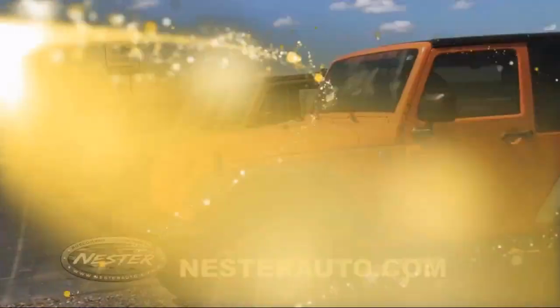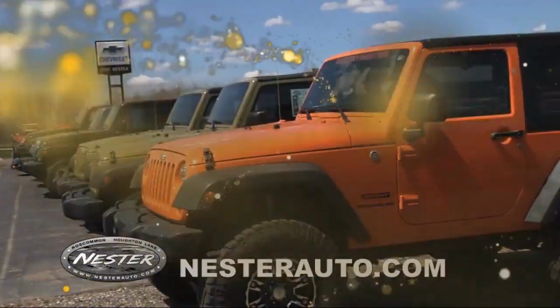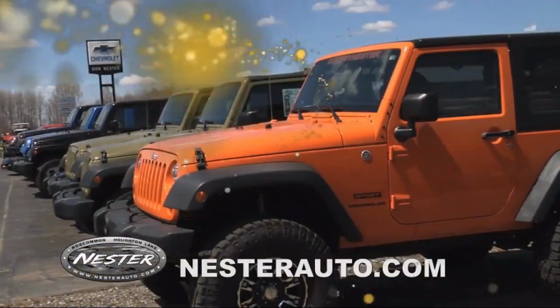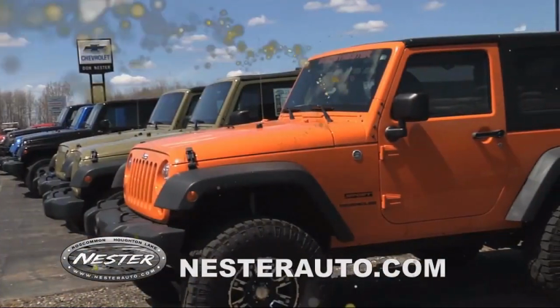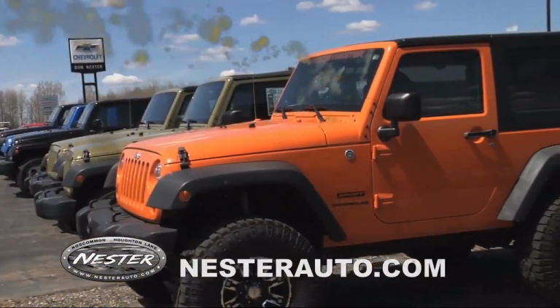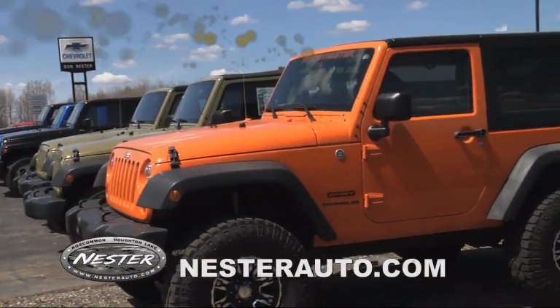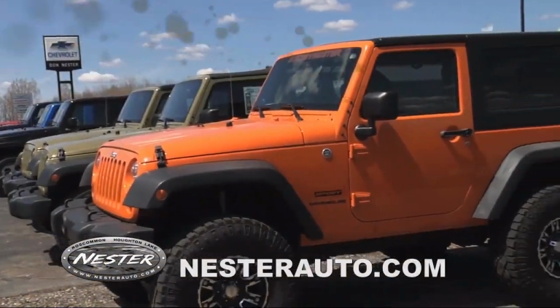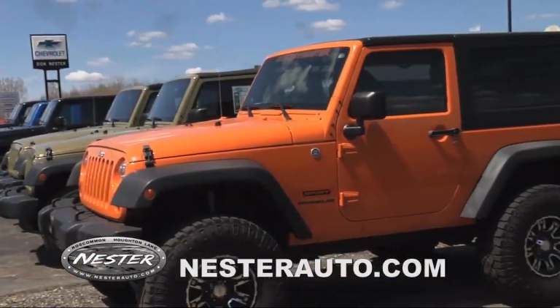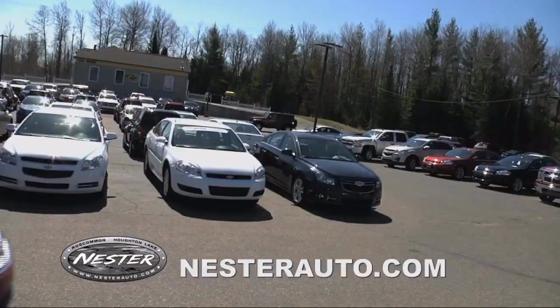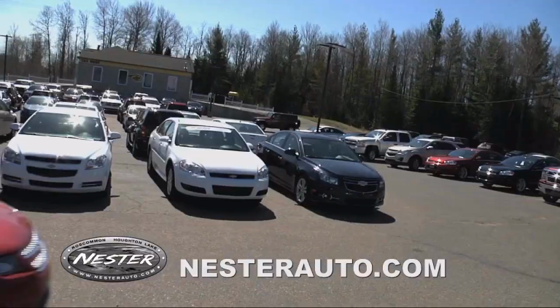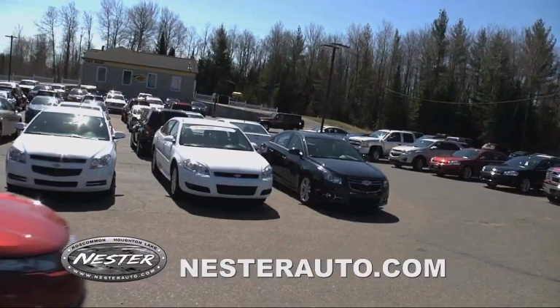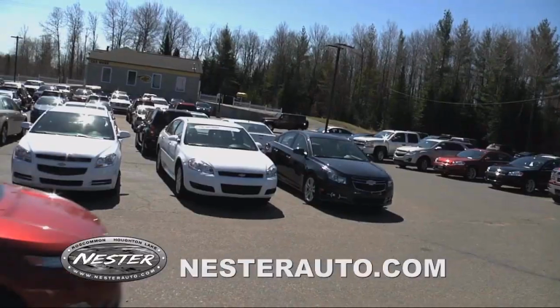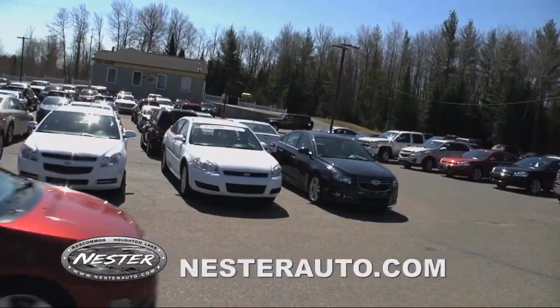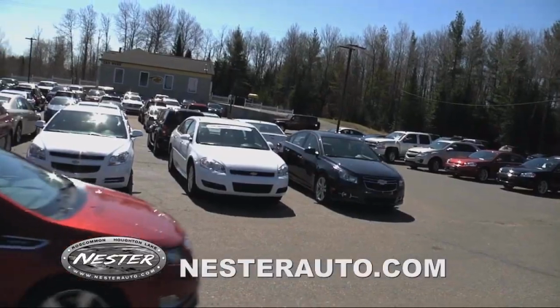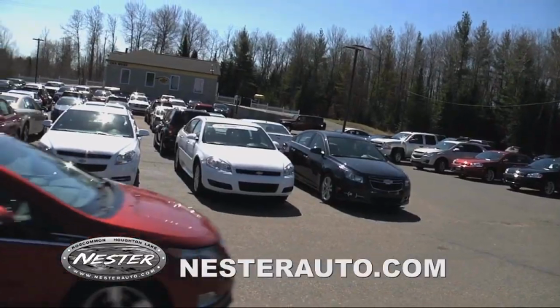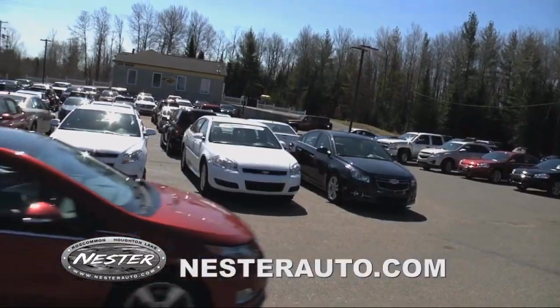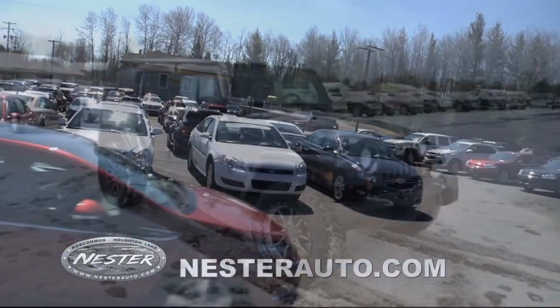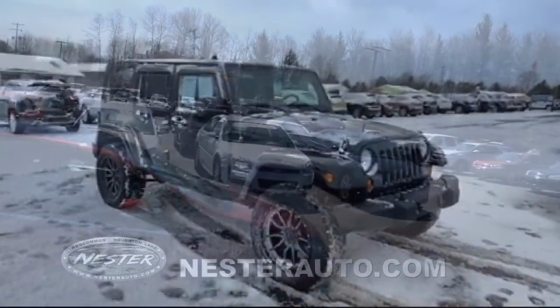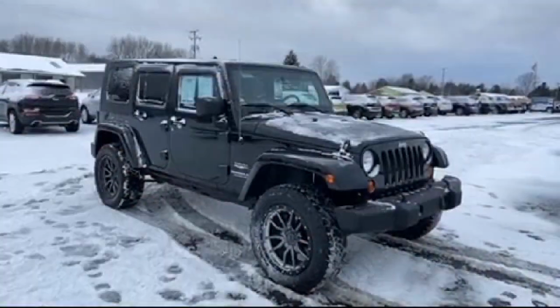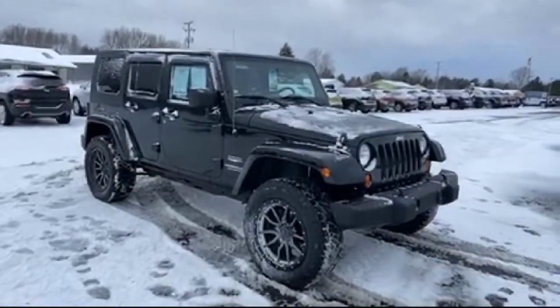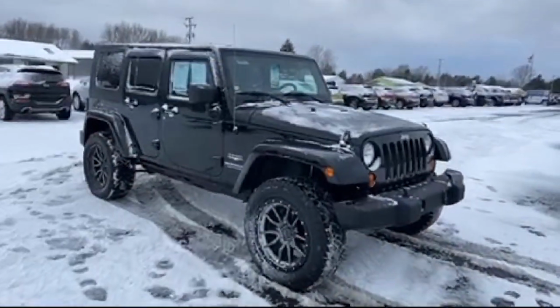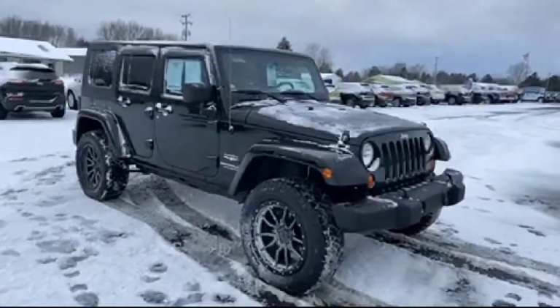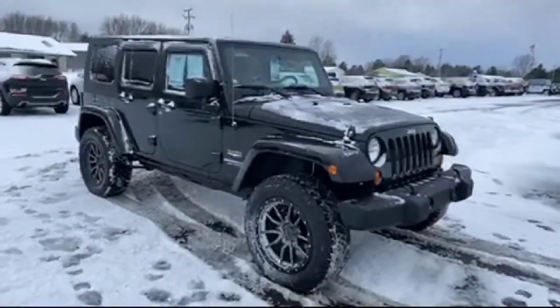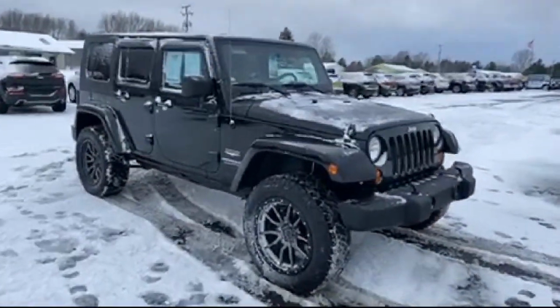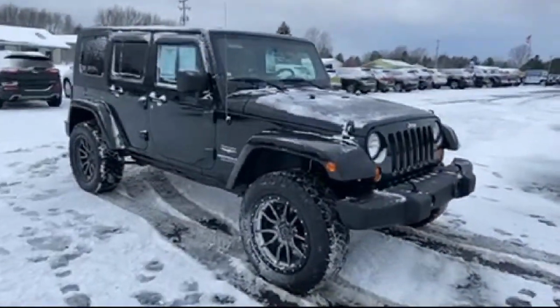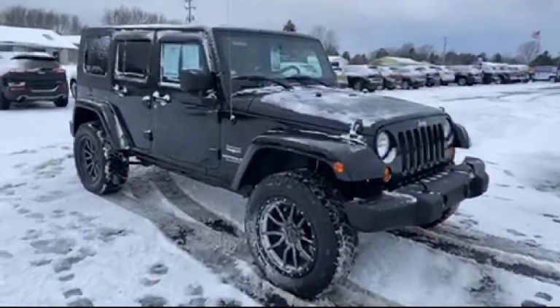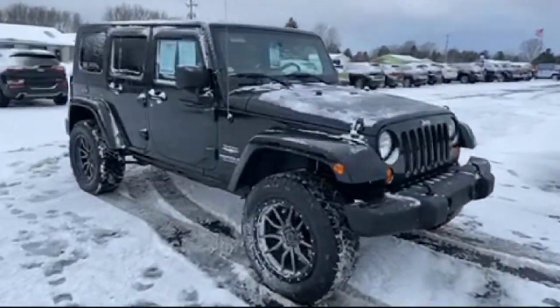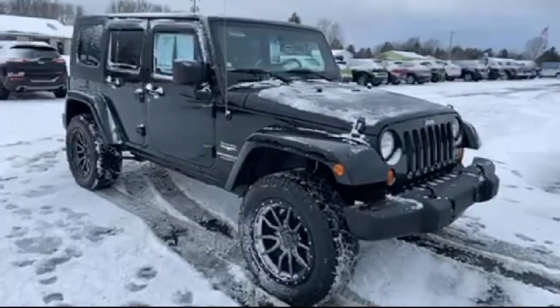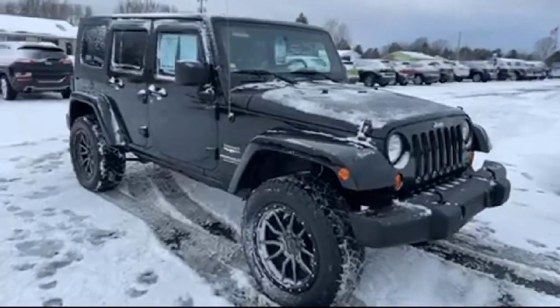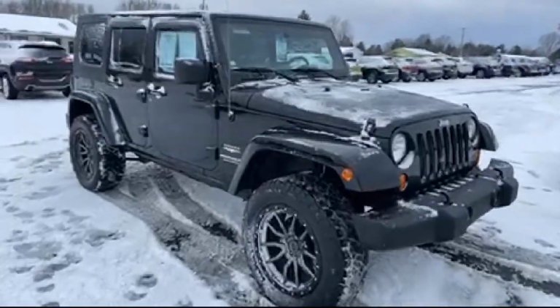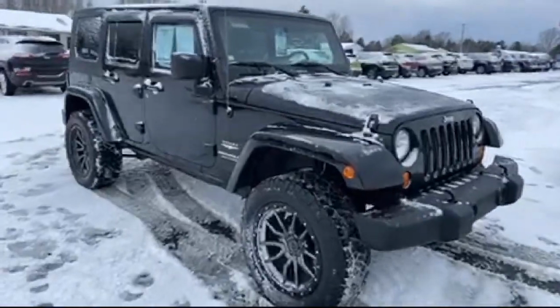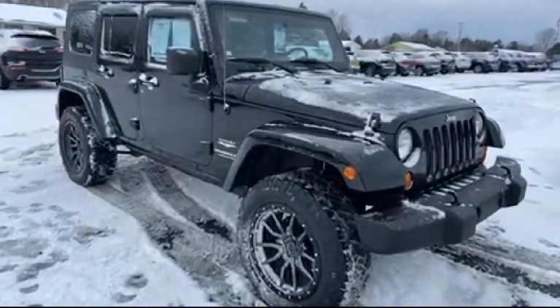Welcome to Don Nestor Auto Group, and here's a look at another one of our great vehicles from our inventory.